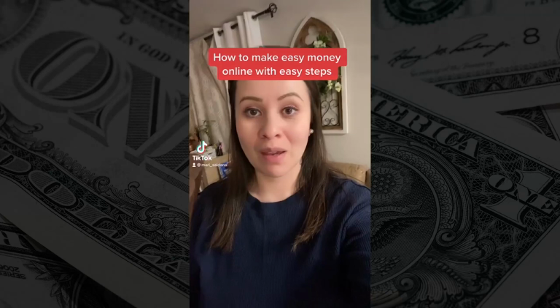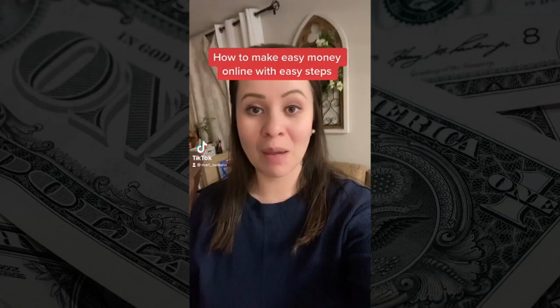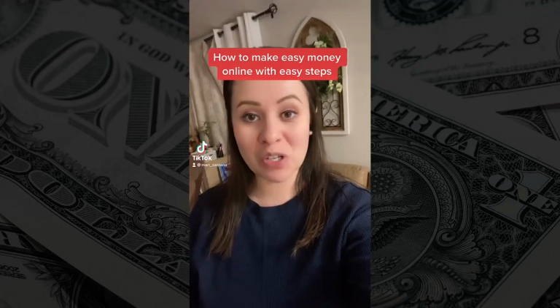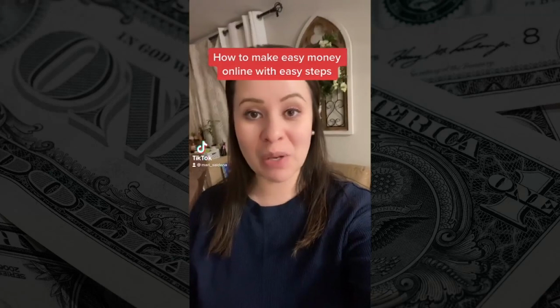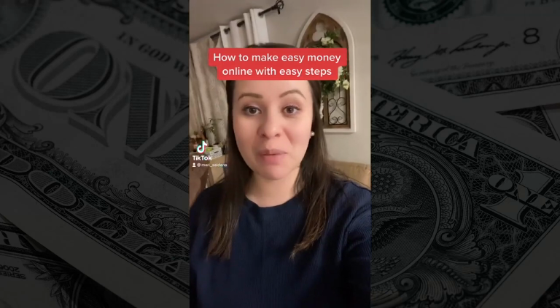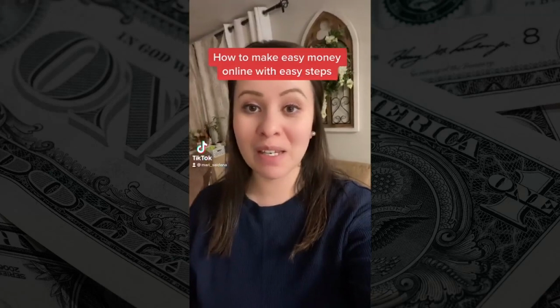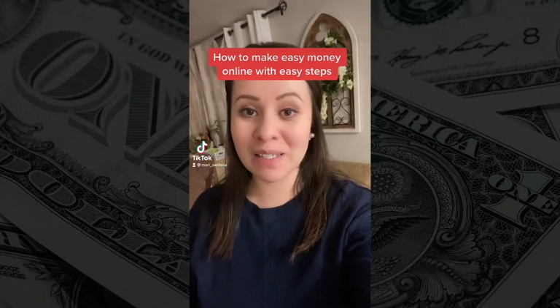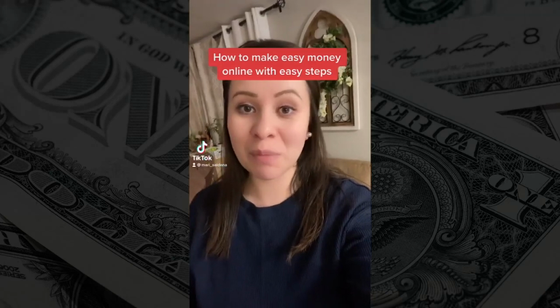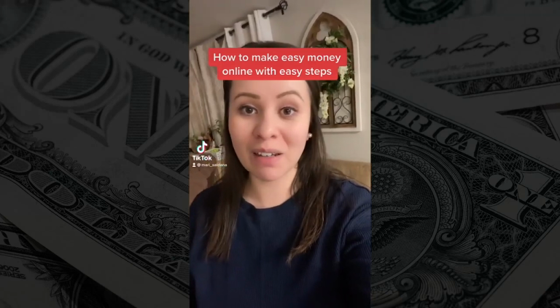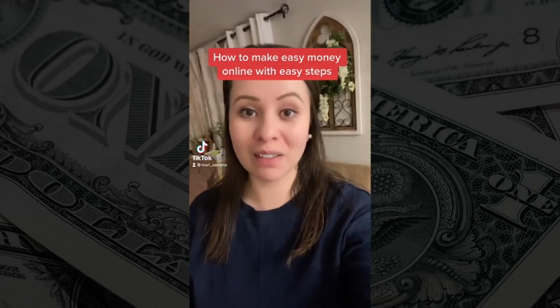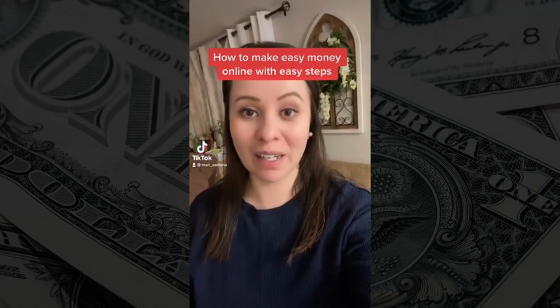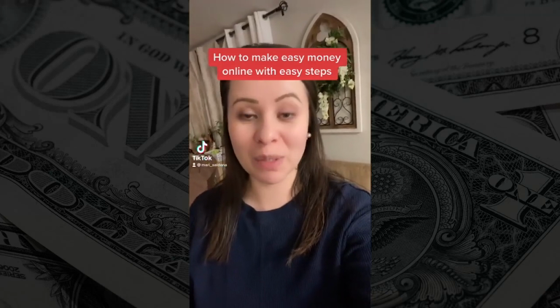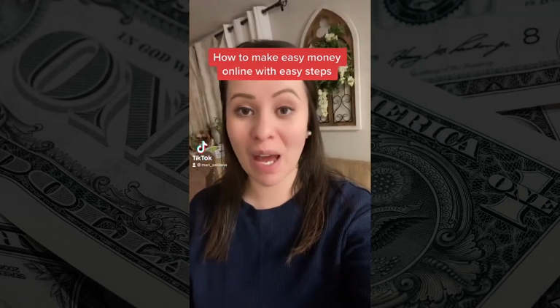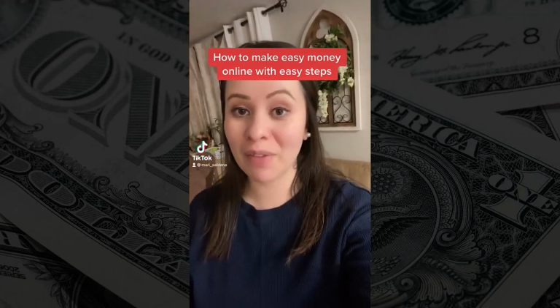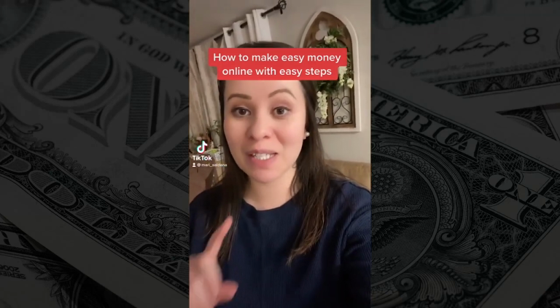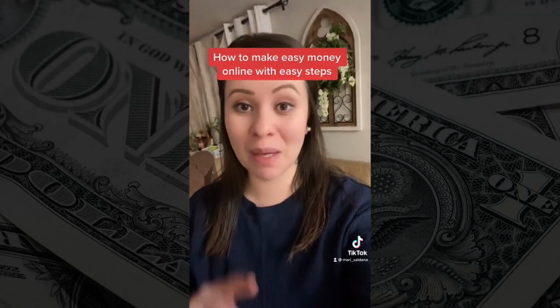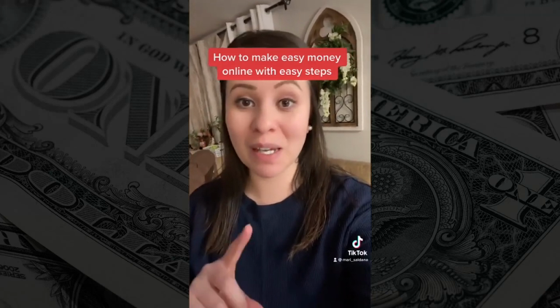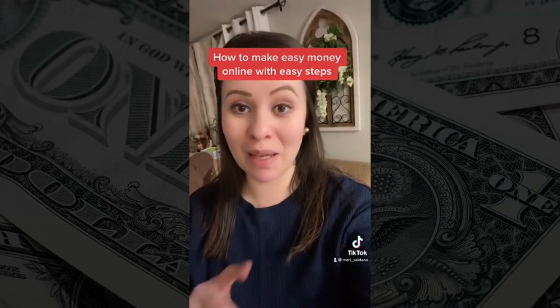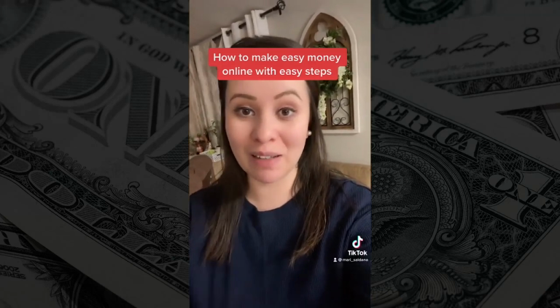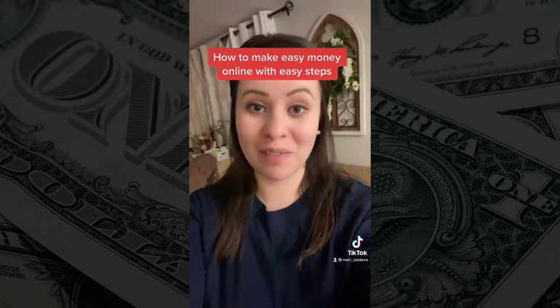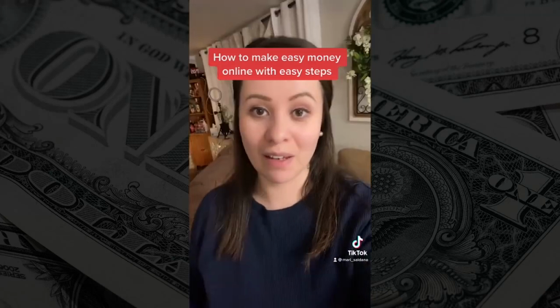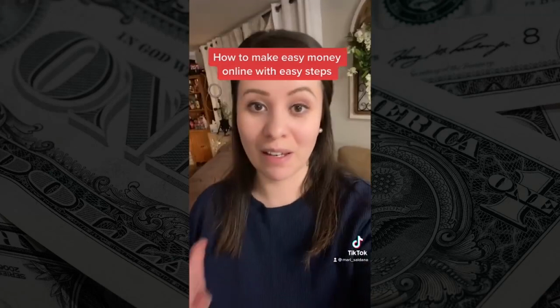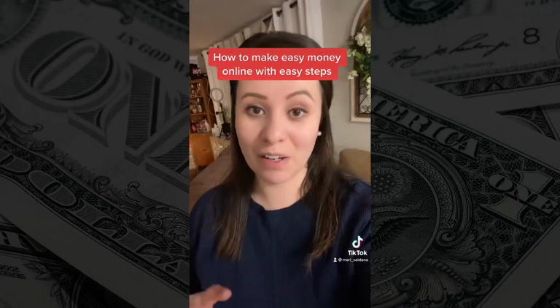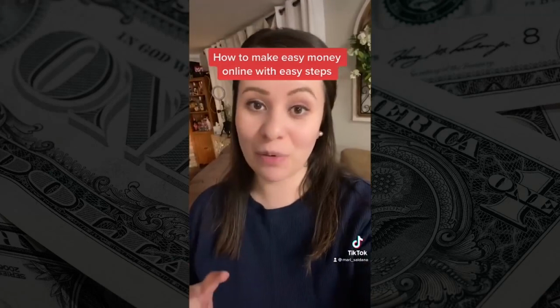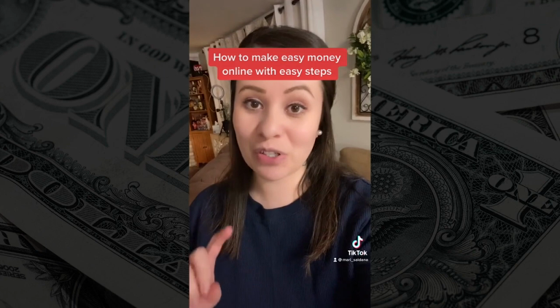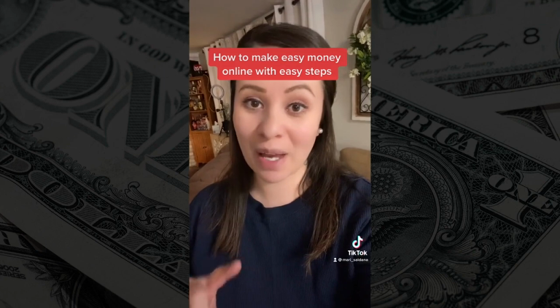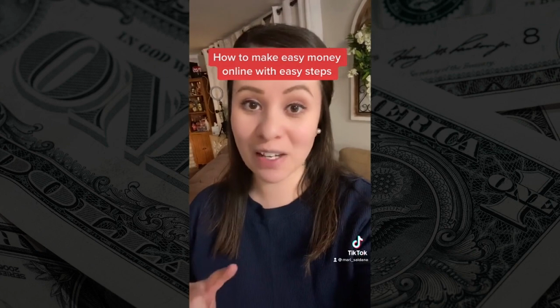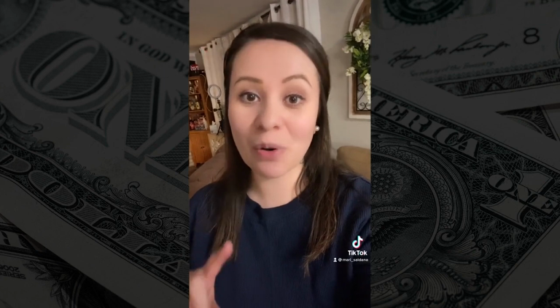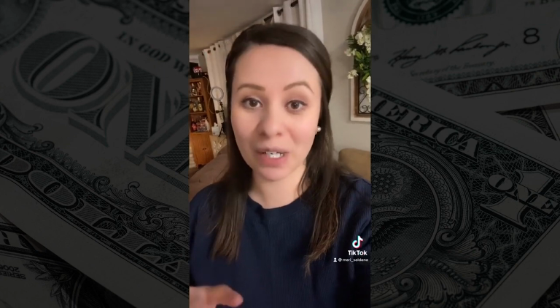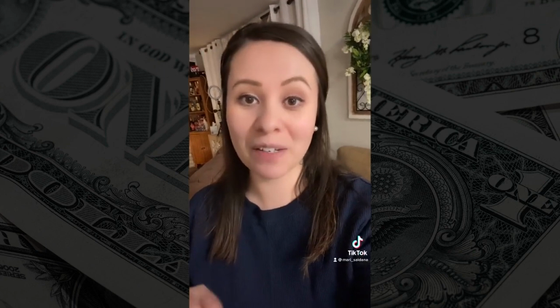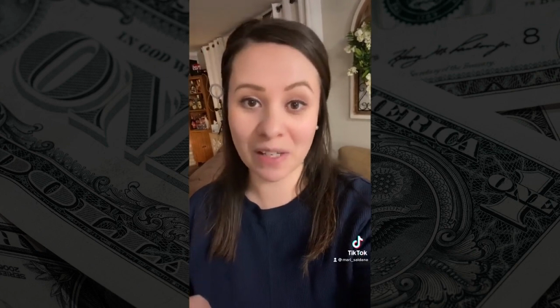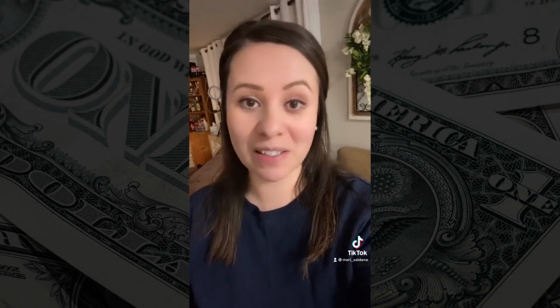I'm going to show you how to make easy money online without having to spend a penny. And no, there's no catch or hidden fees.